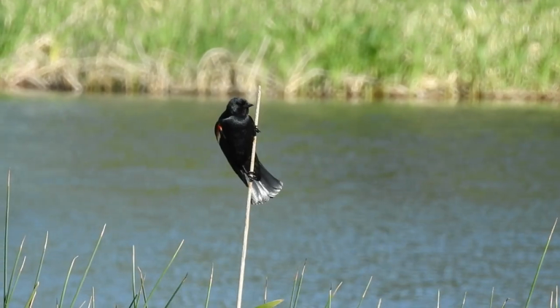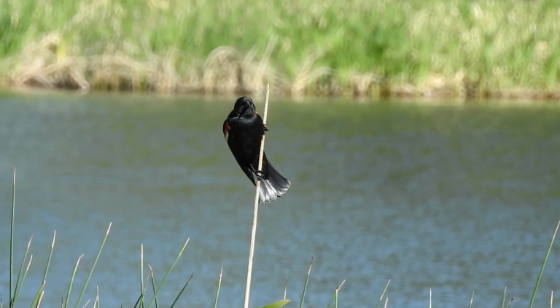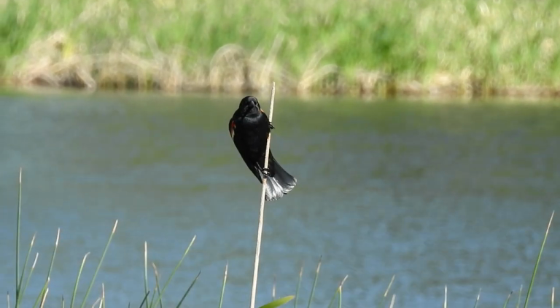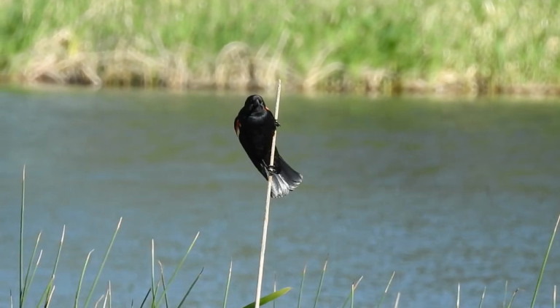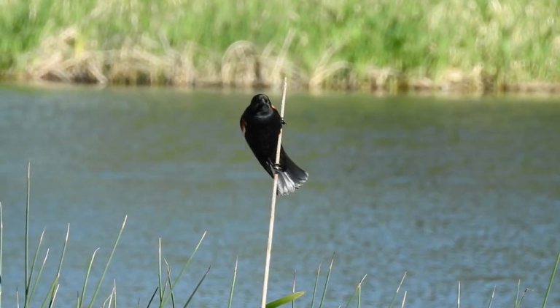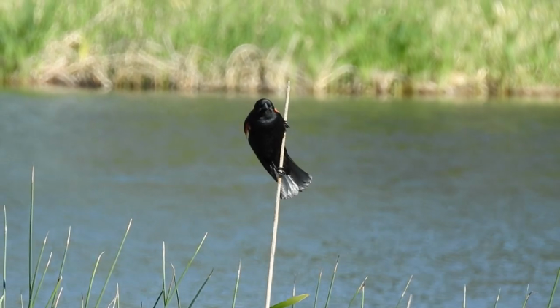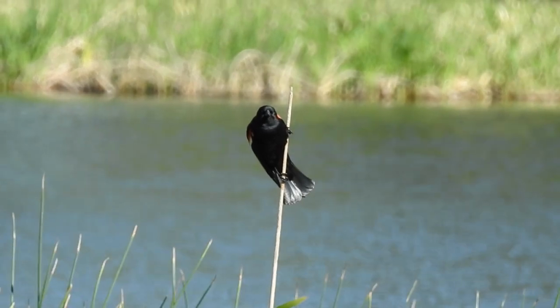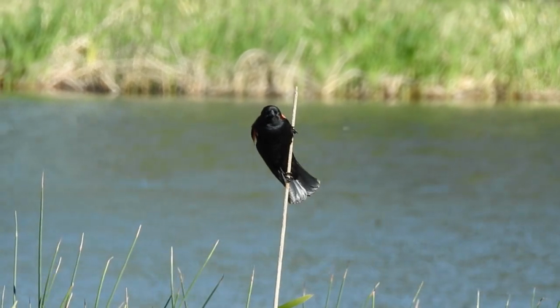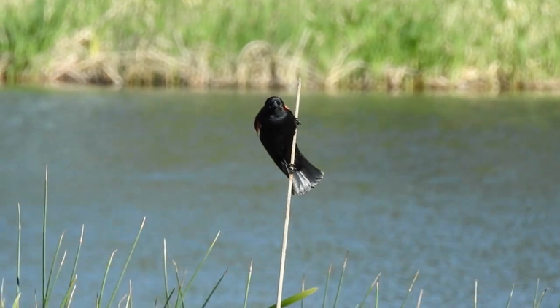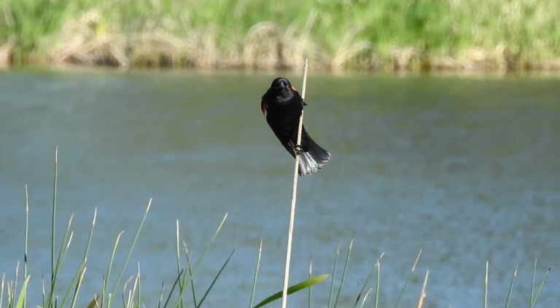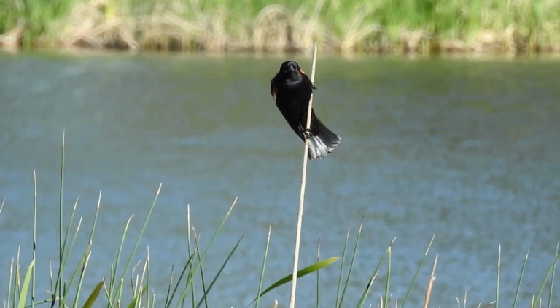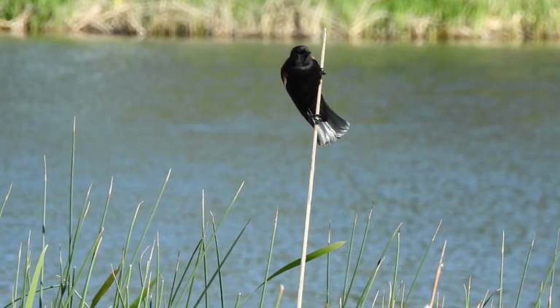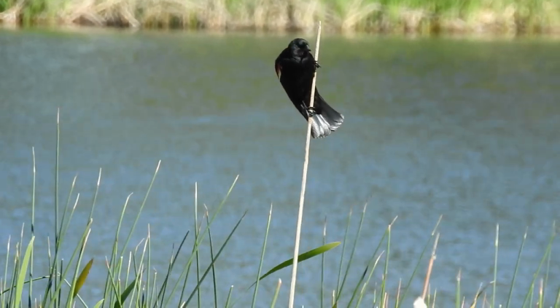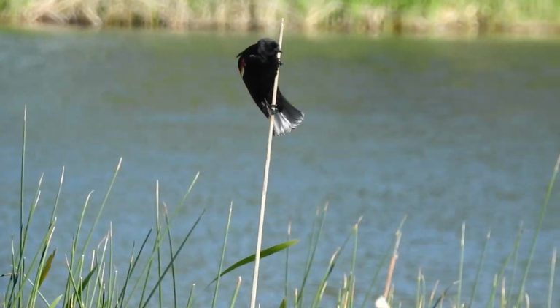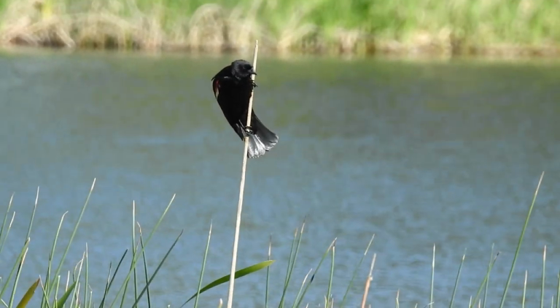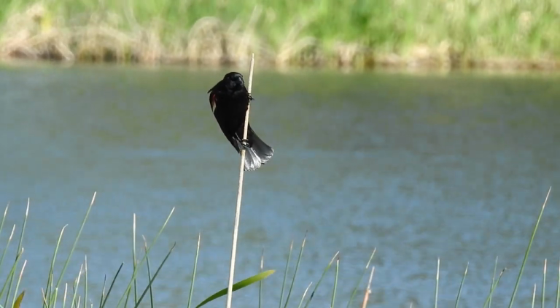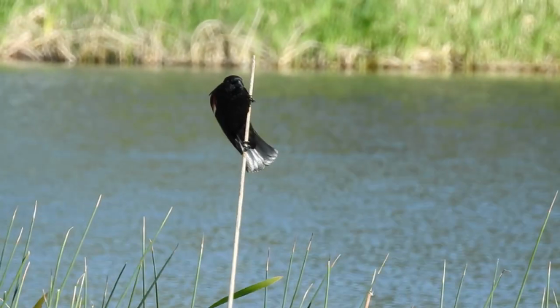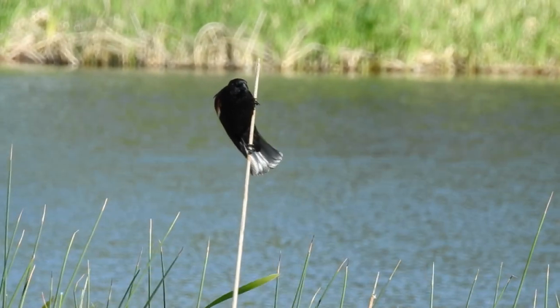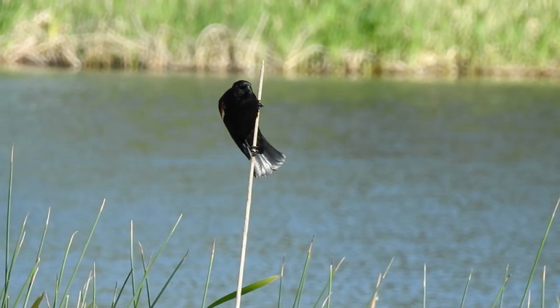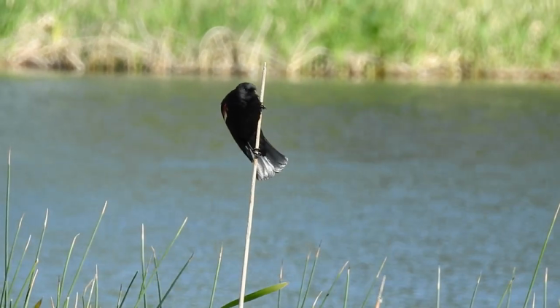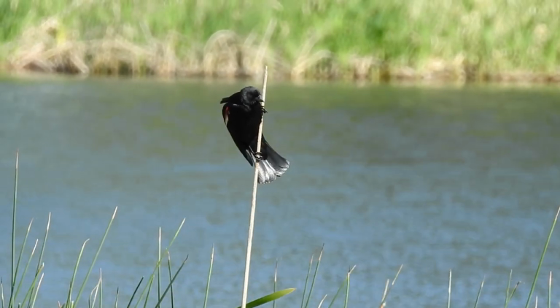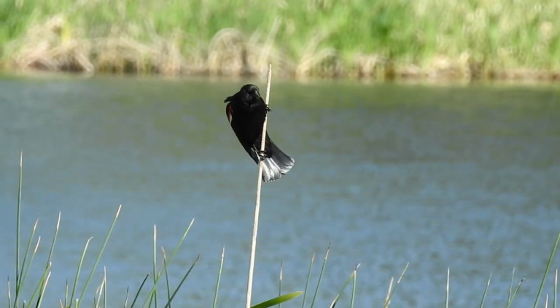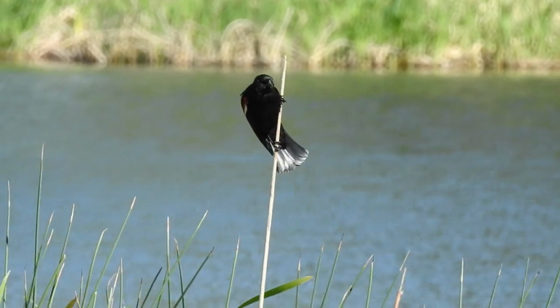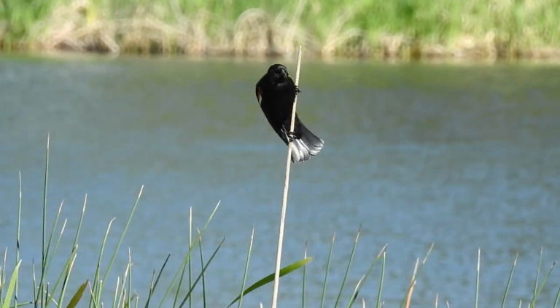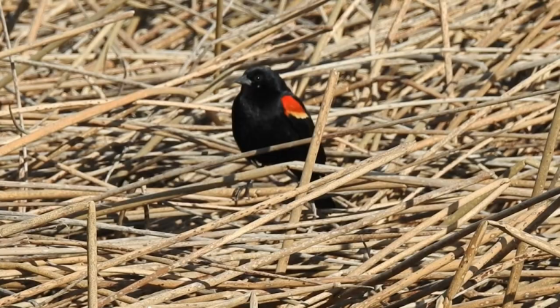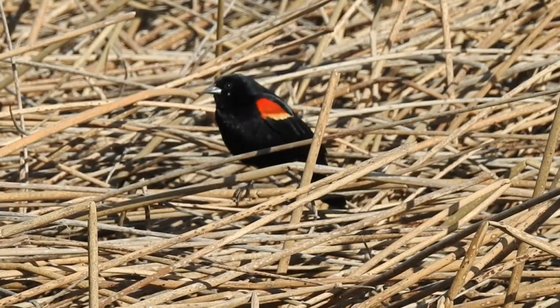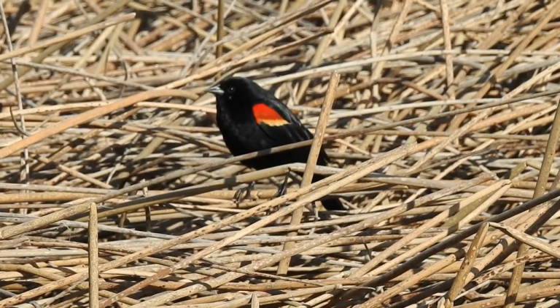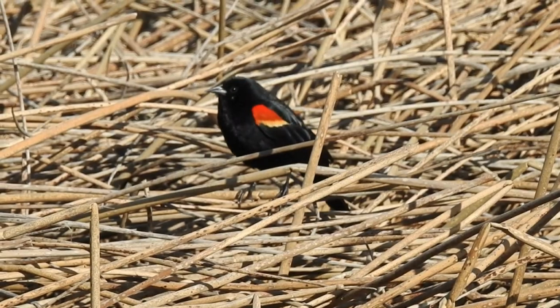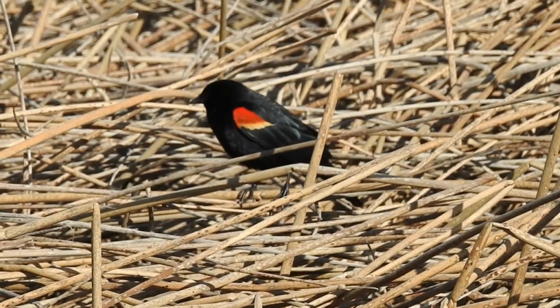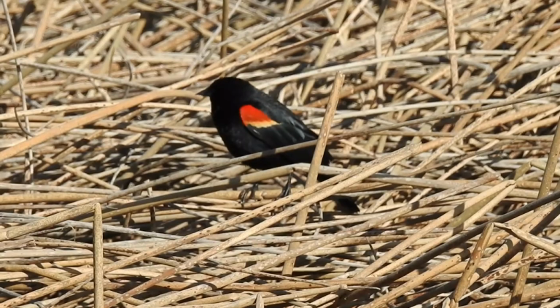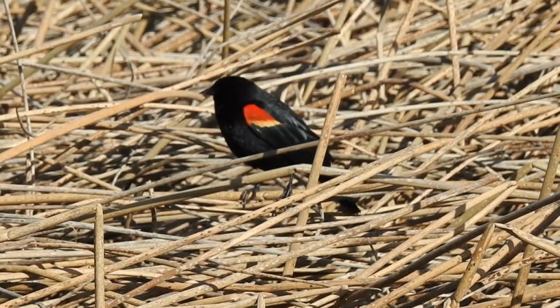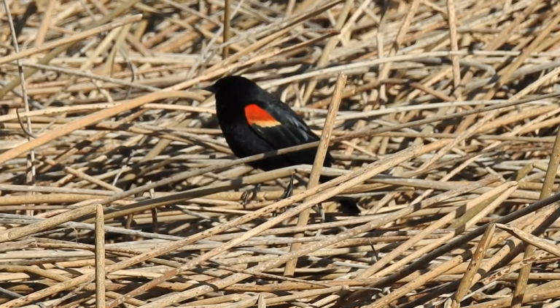Overall, seeing a red-winged blackbird is a positive symbol, so if you see one, make sure you cash in on its good luck.